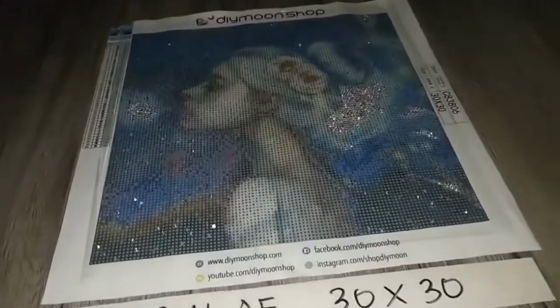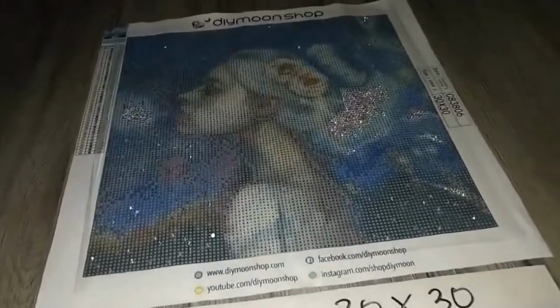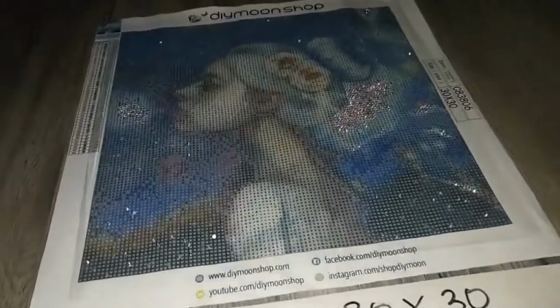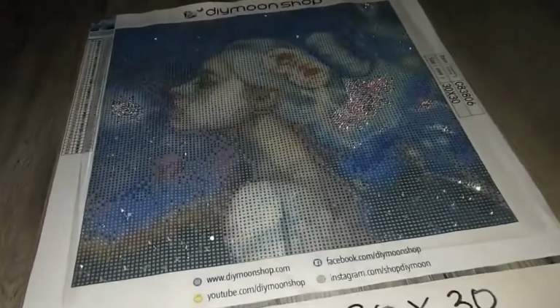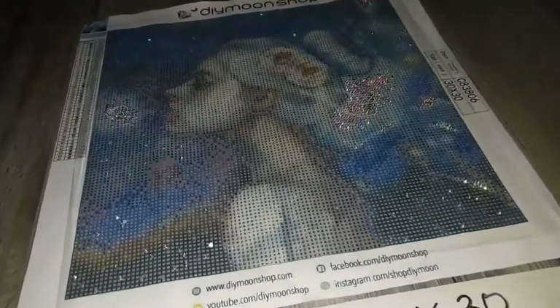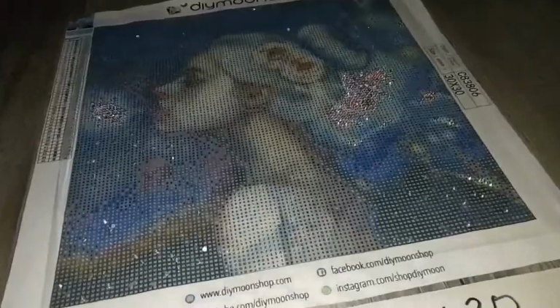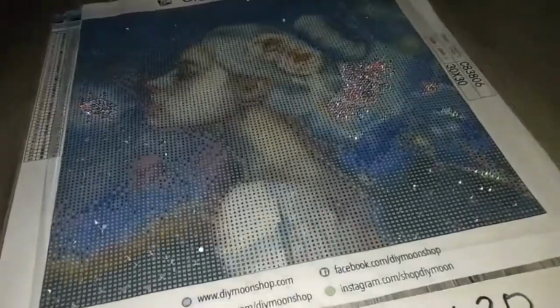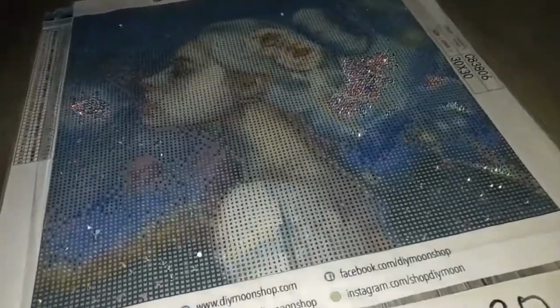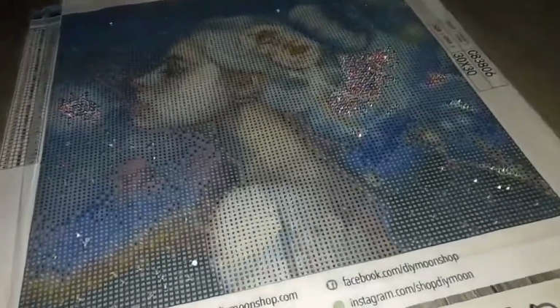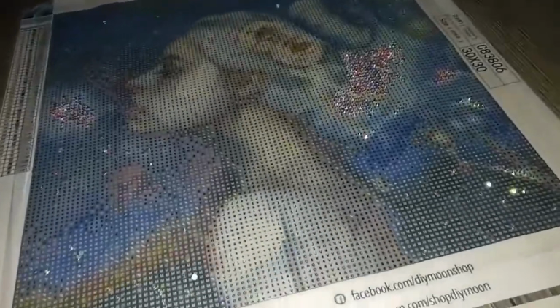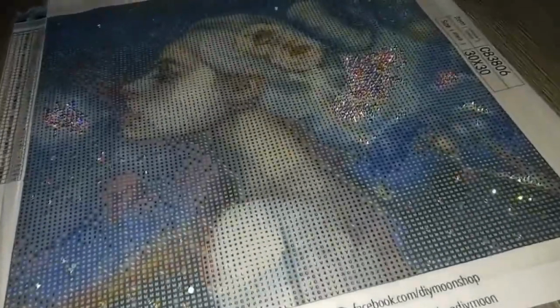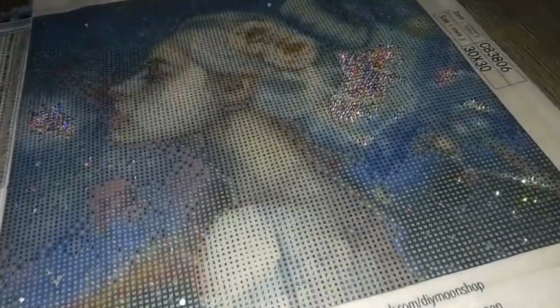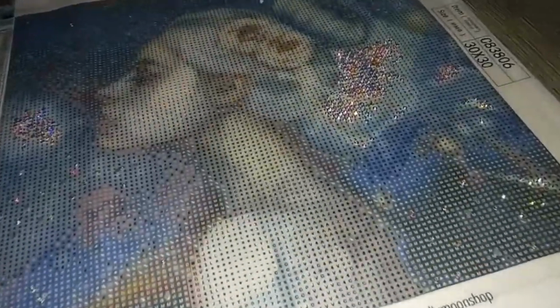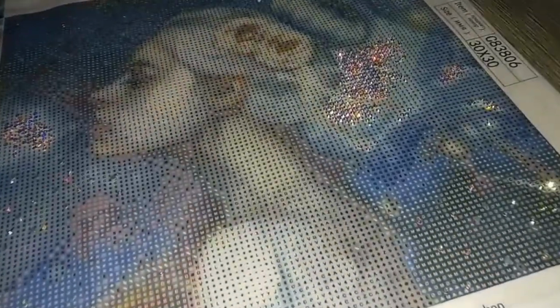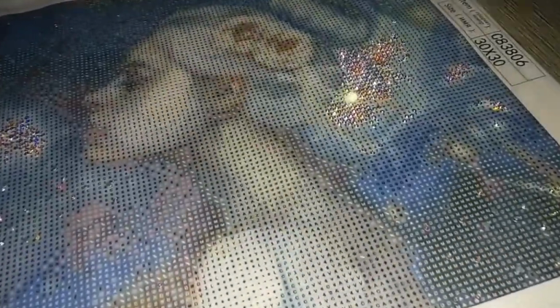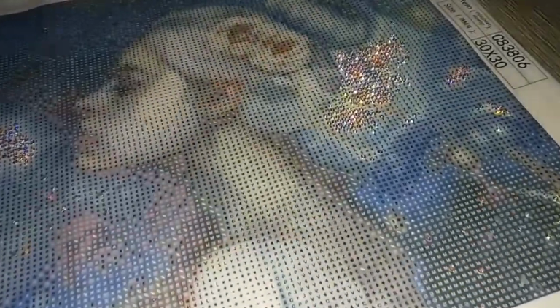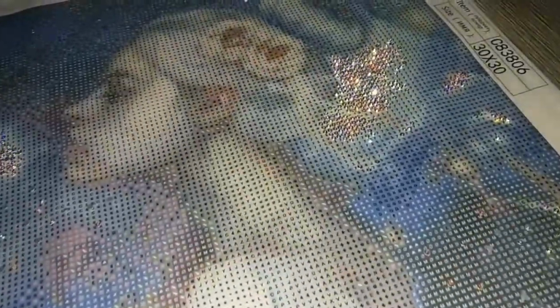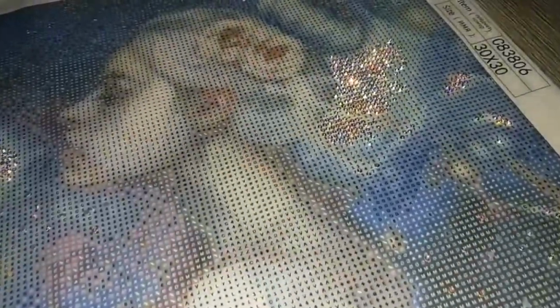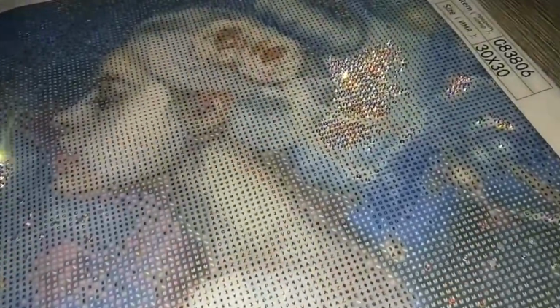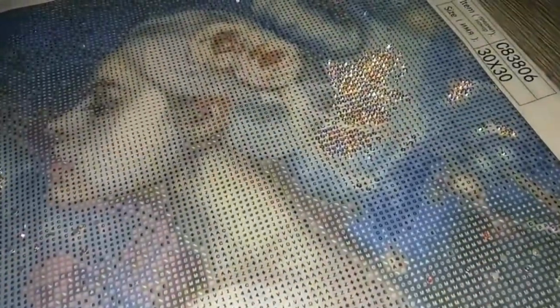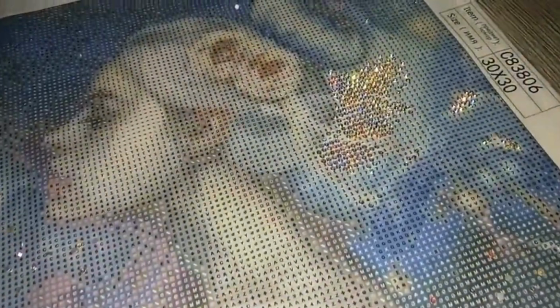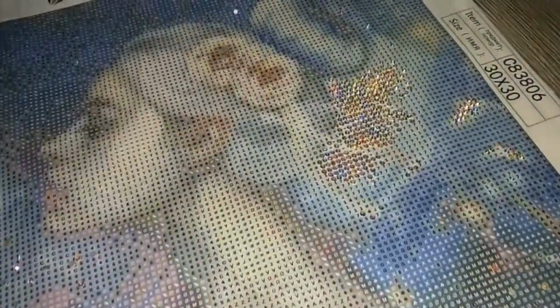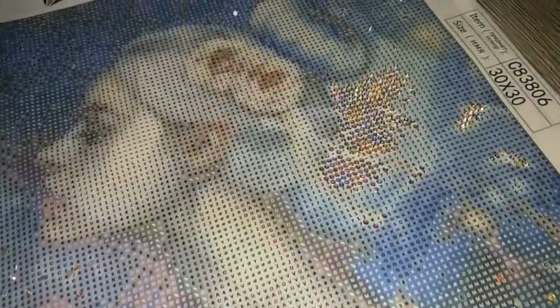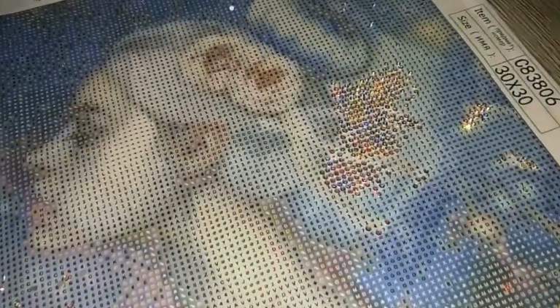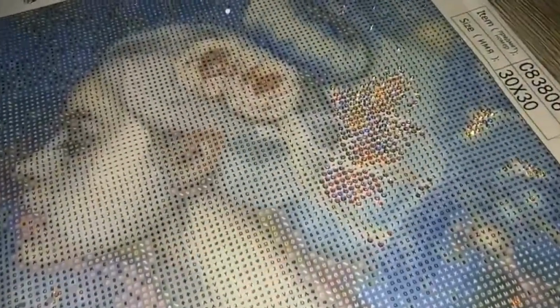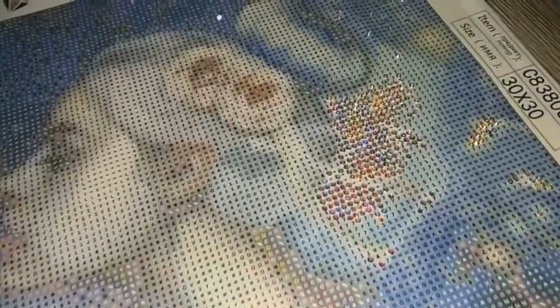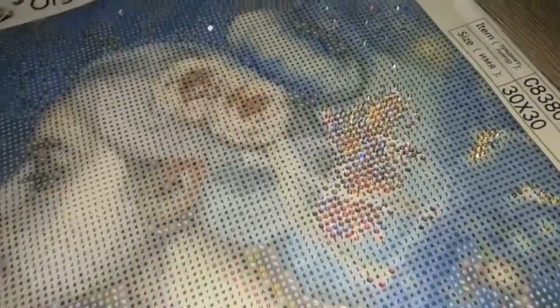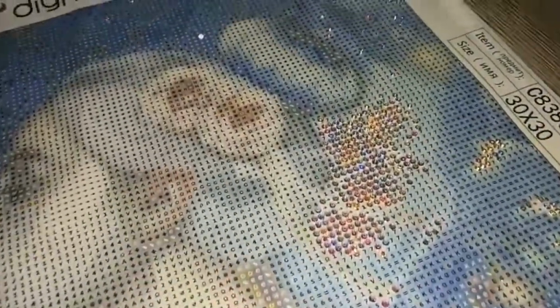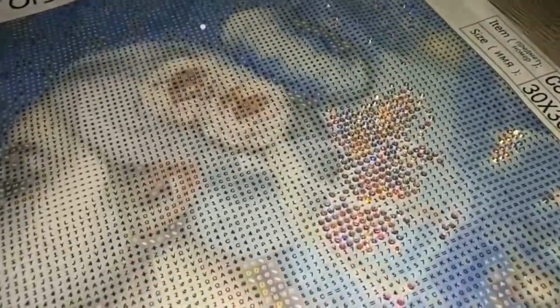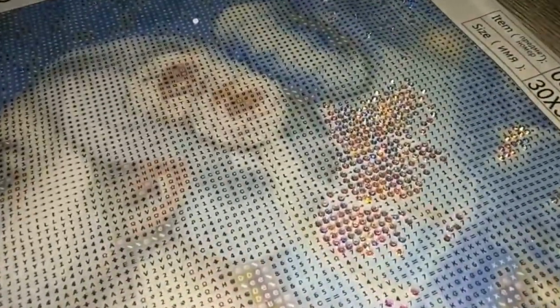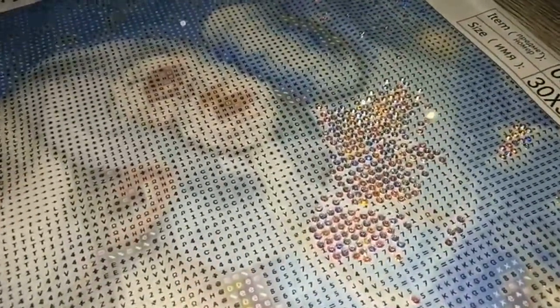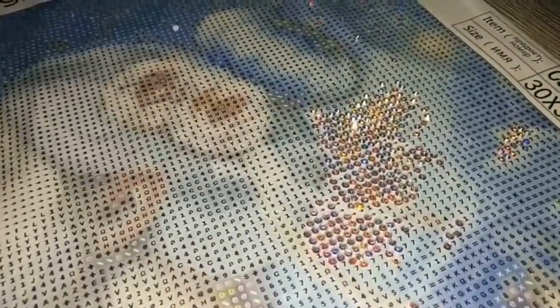We're going for a galaxy feel, adding more electric diamonds this time around in the highlights in the background.